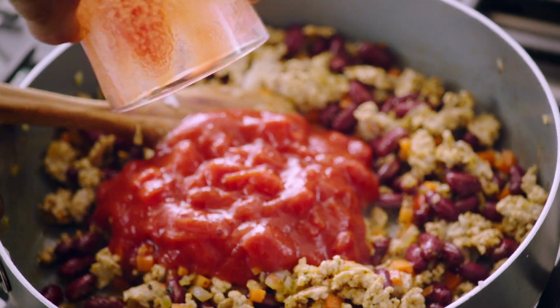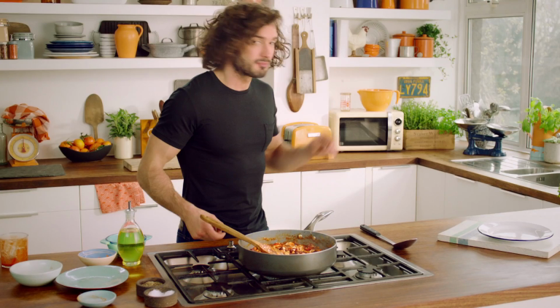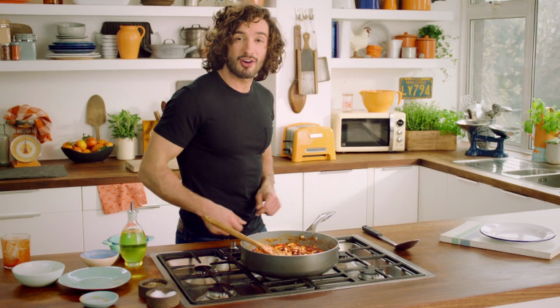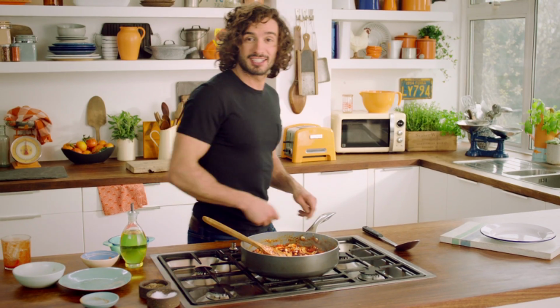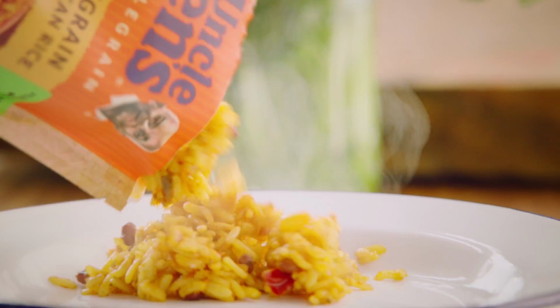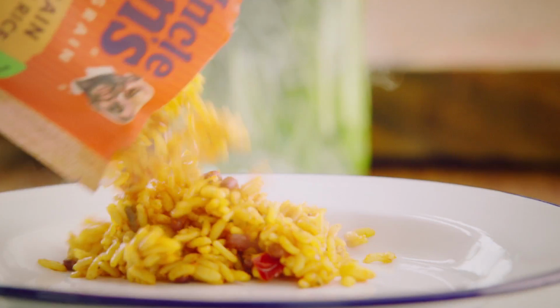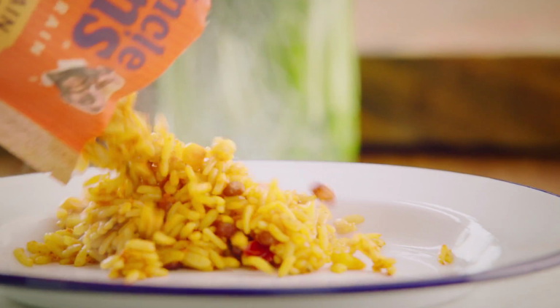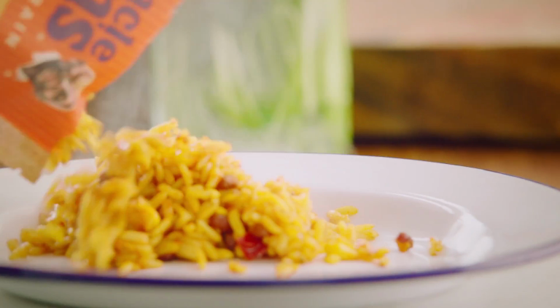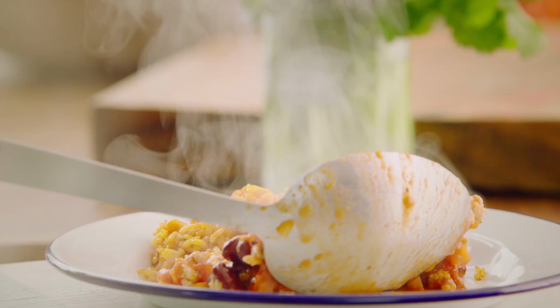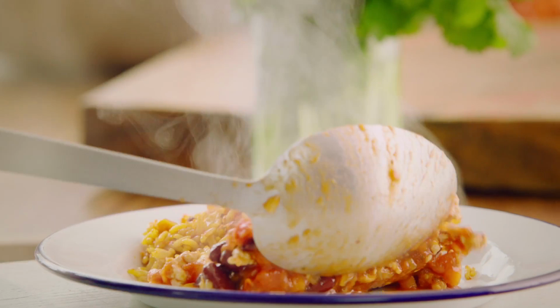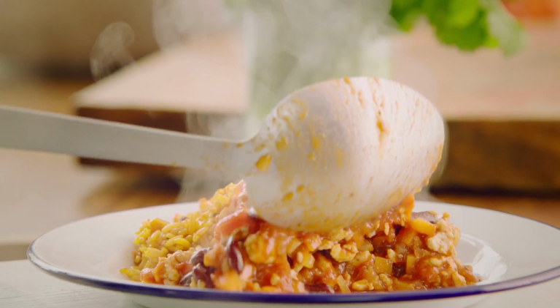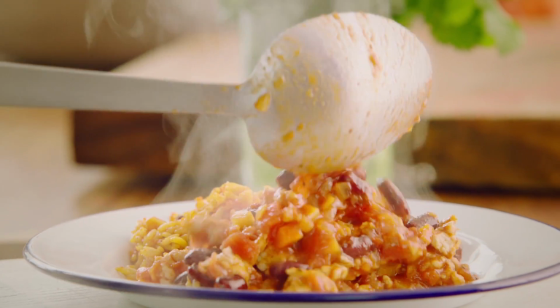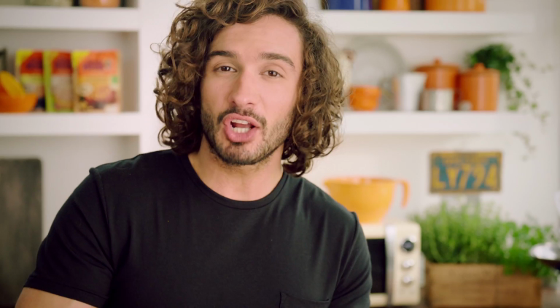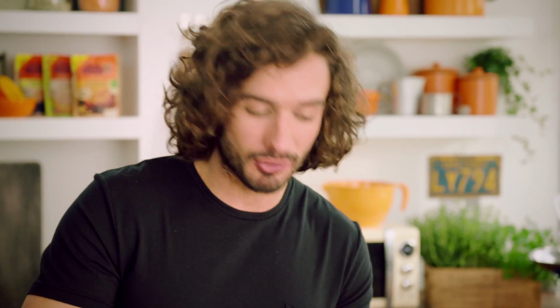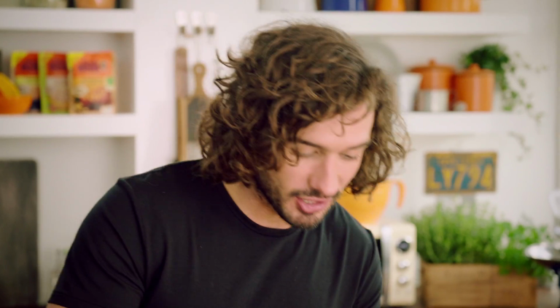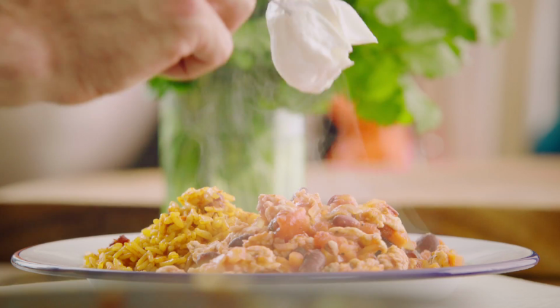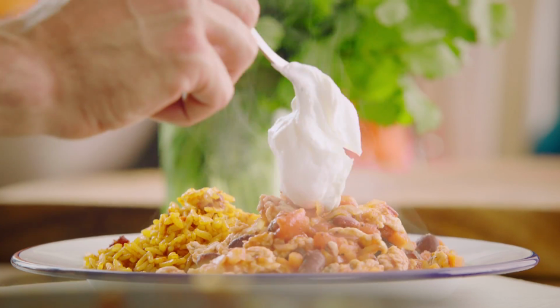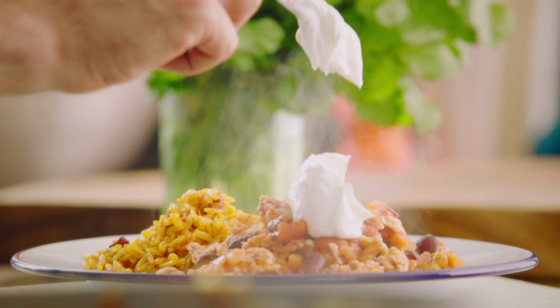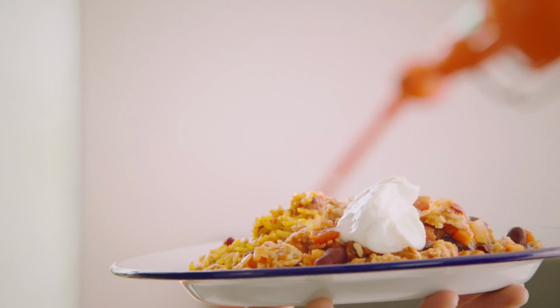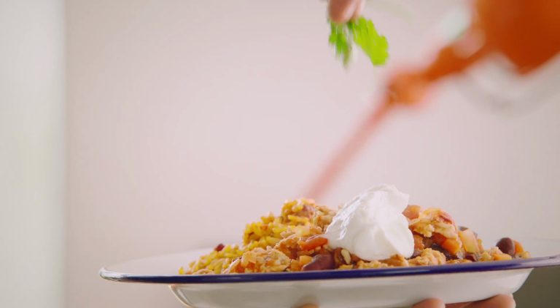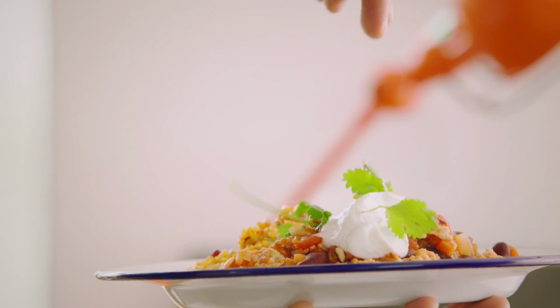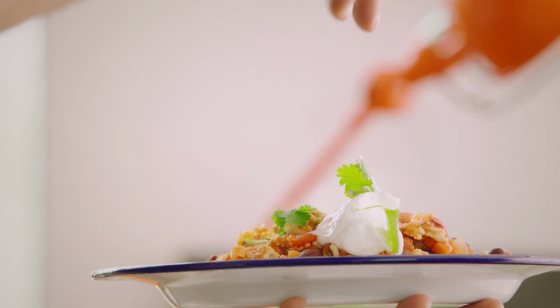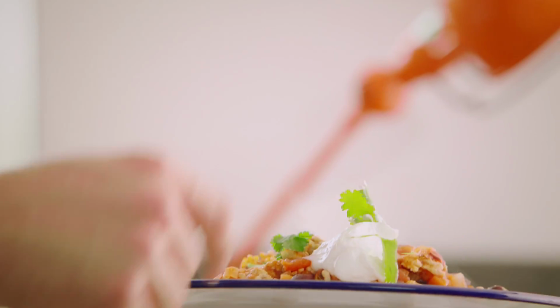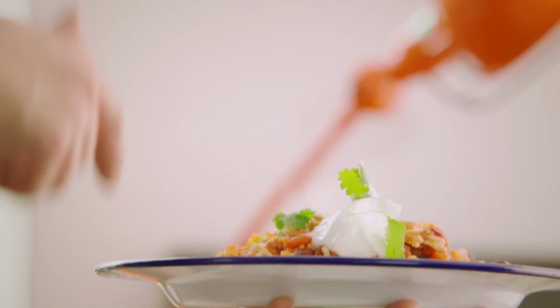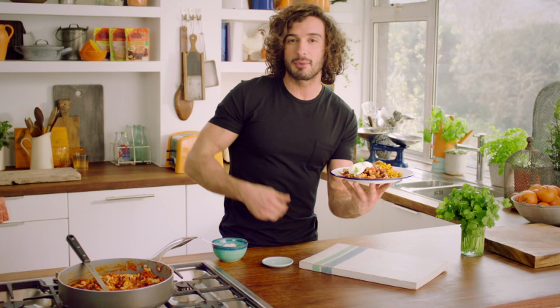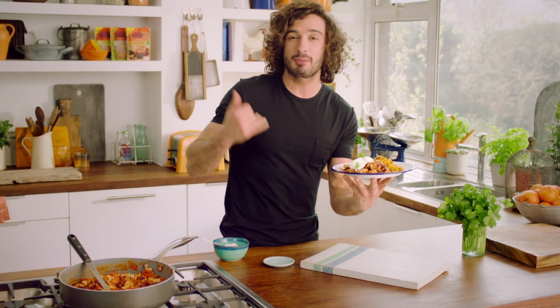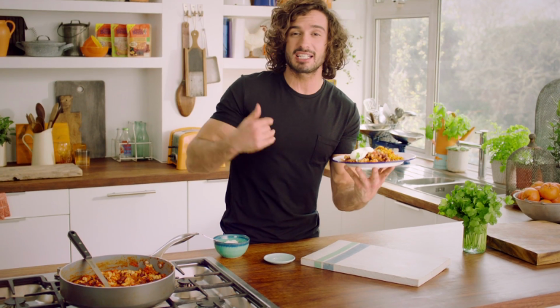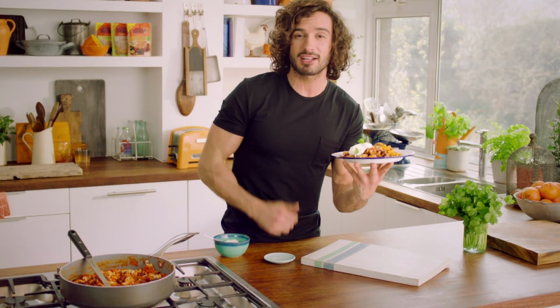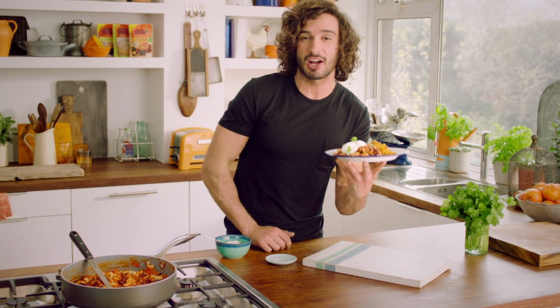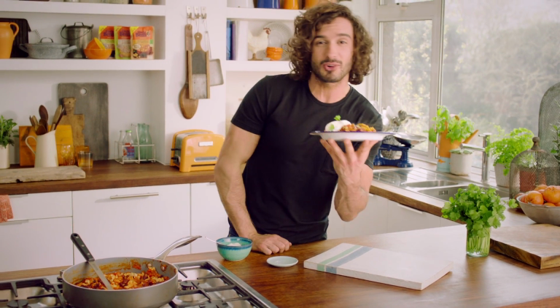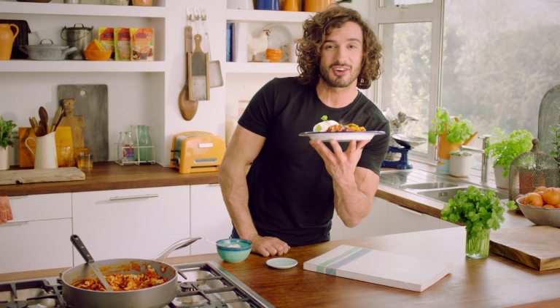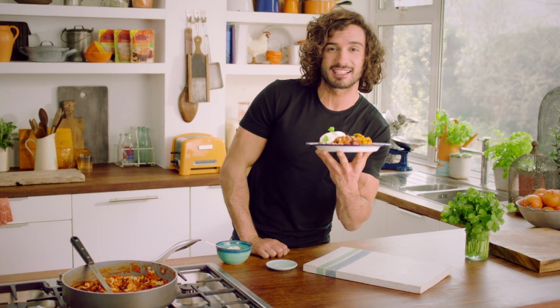There's my rice done. Let's get on the plate and get stuck in. Big dollop of Greek yogurt.